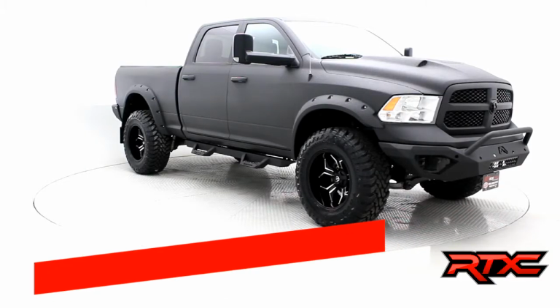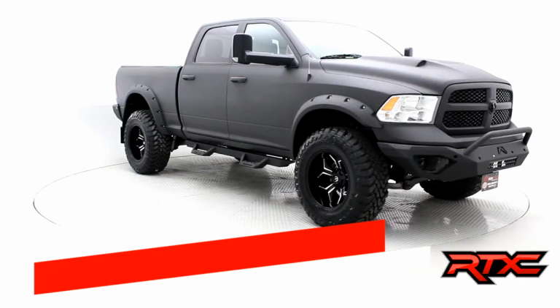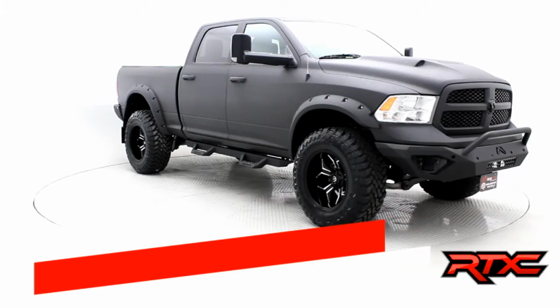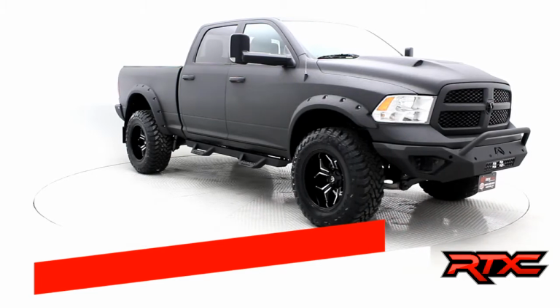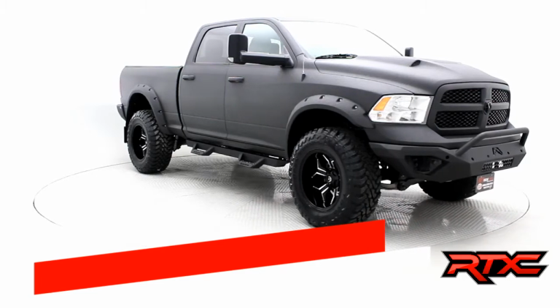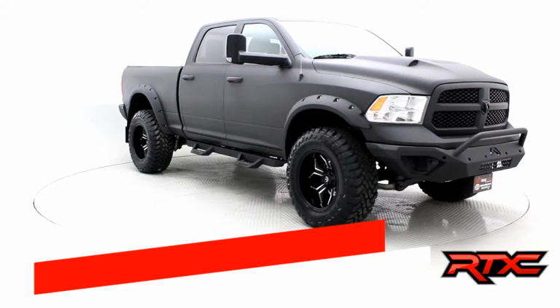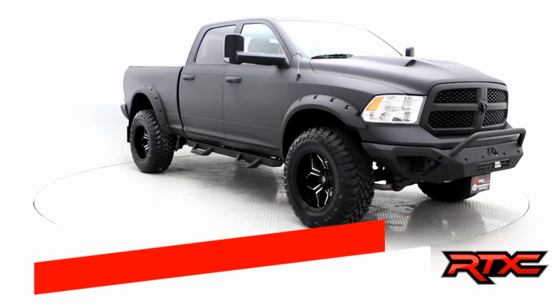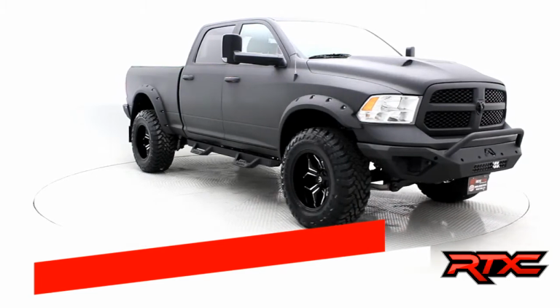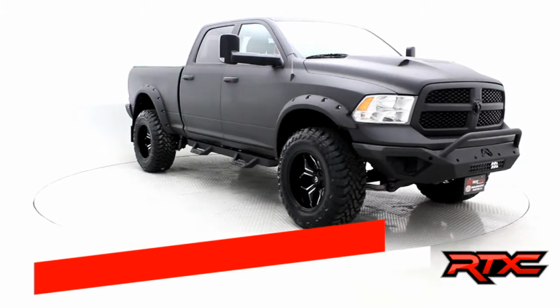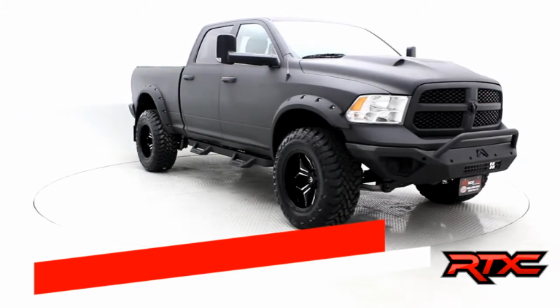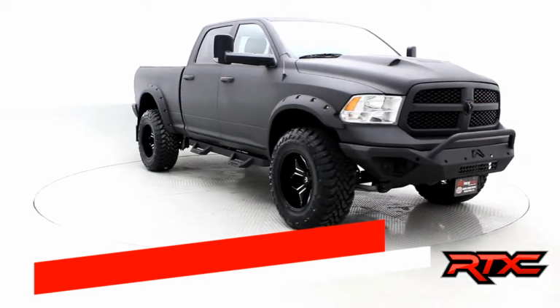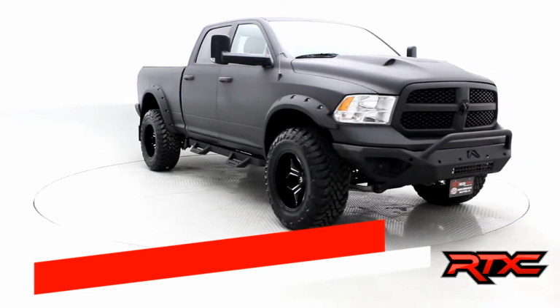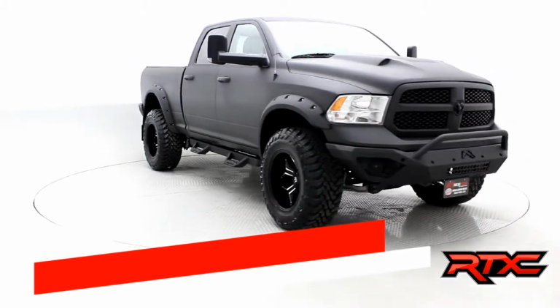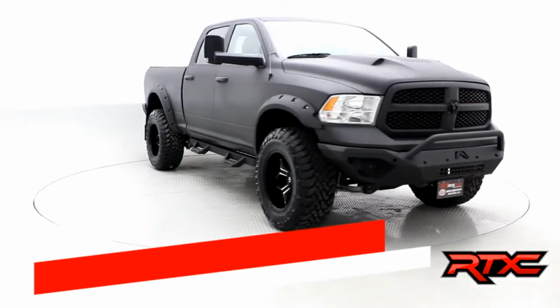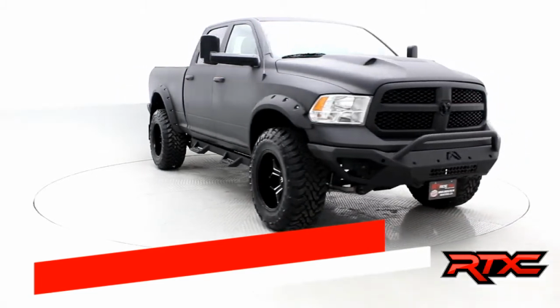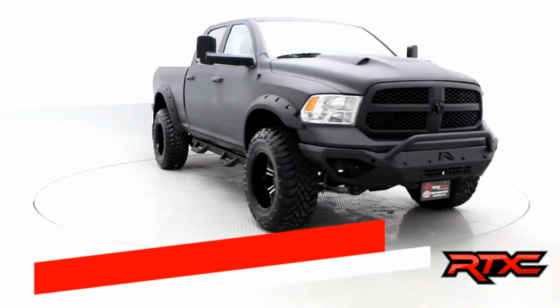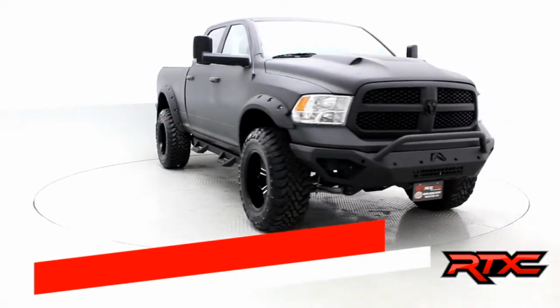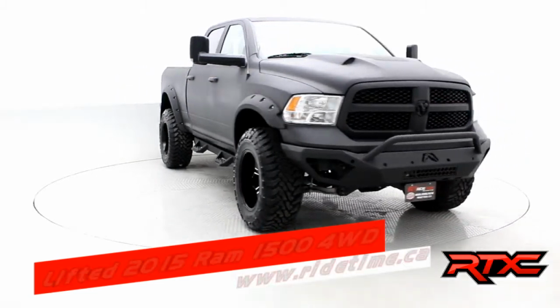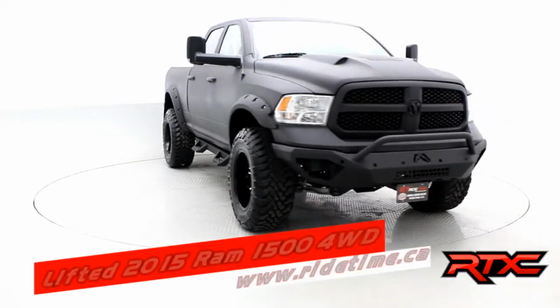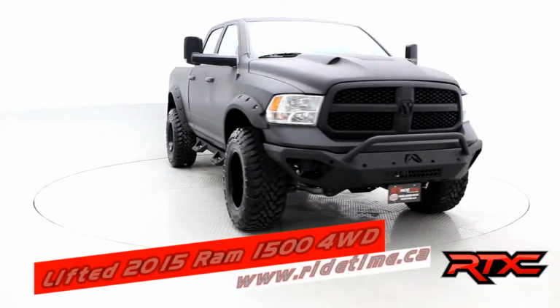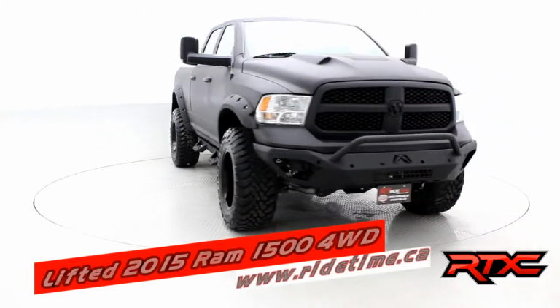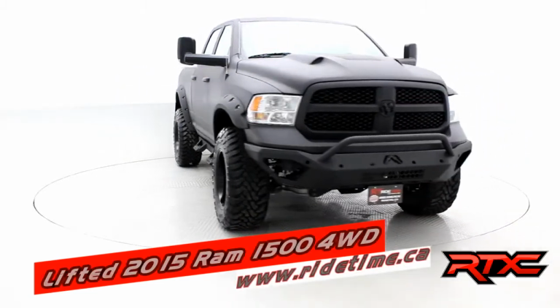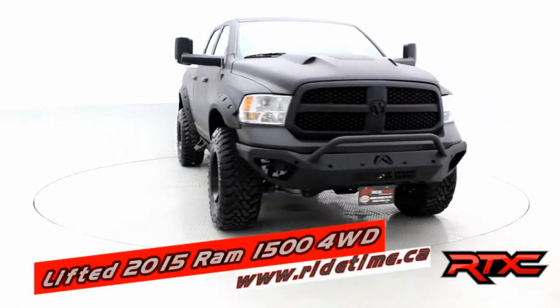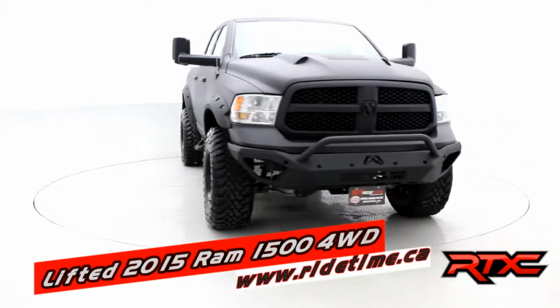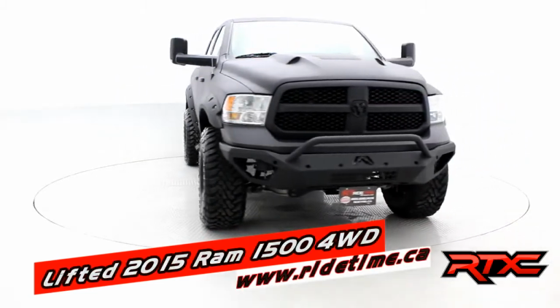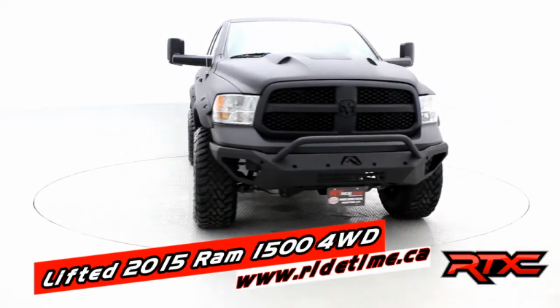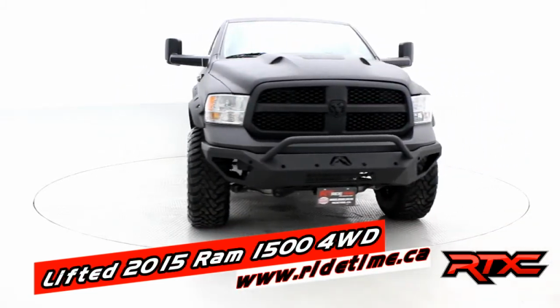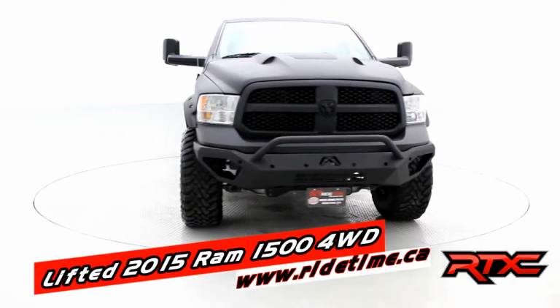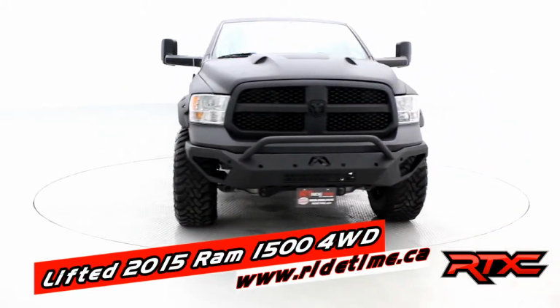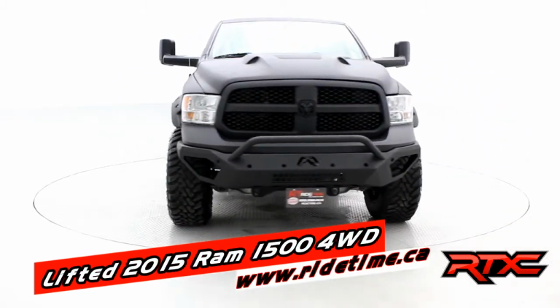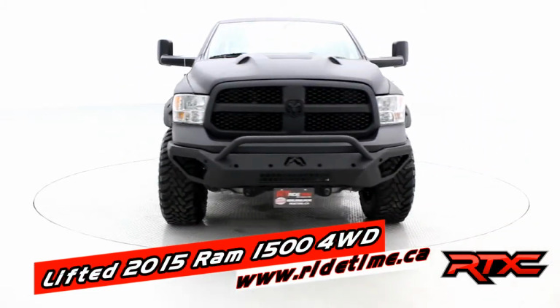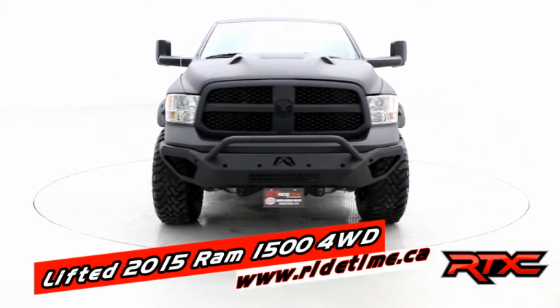Hey, it's Doug, one of the brothers of bargains from RideTime. This is another crazy RTX C production — RideTime Extreme Customs.